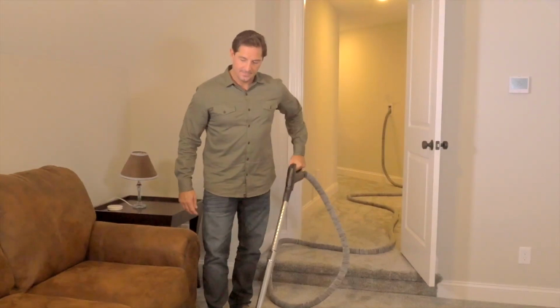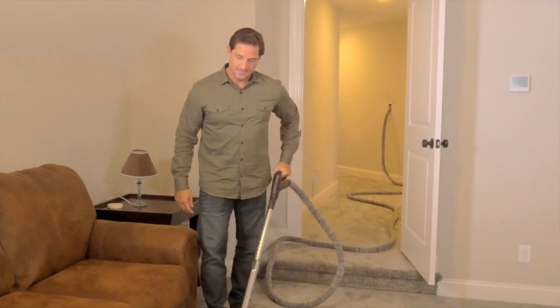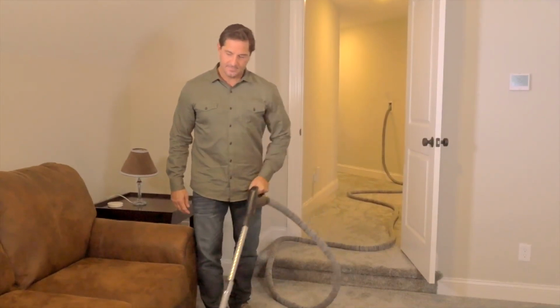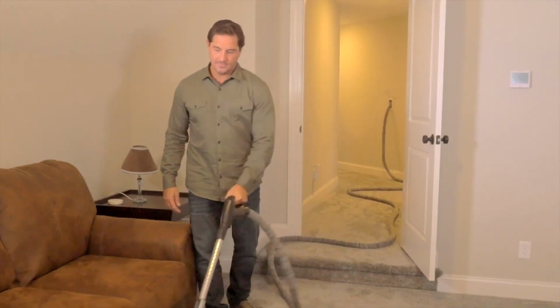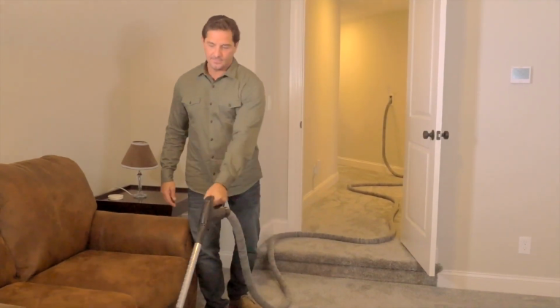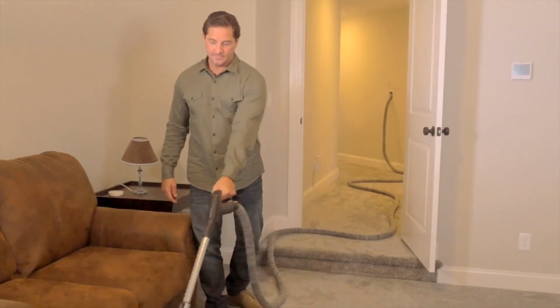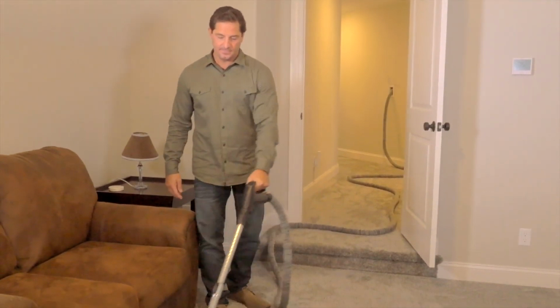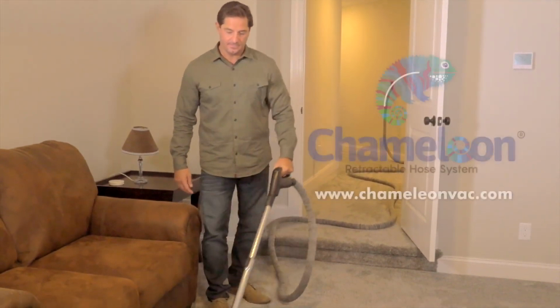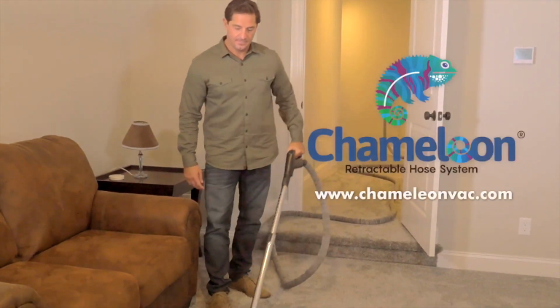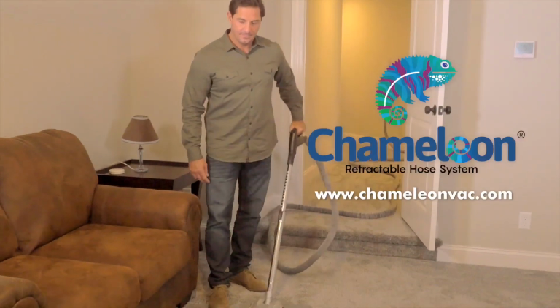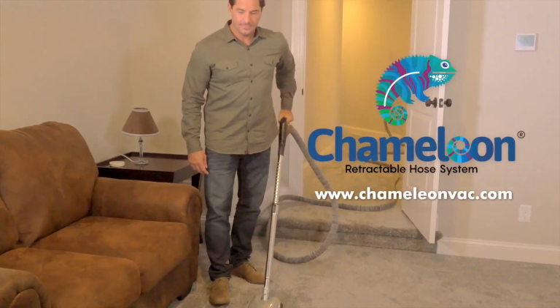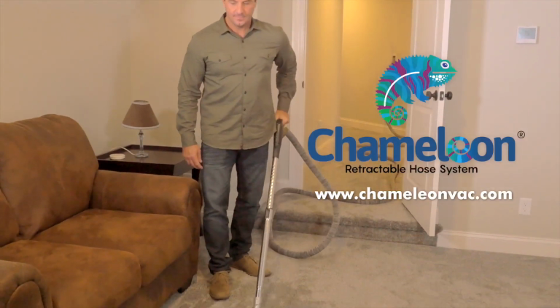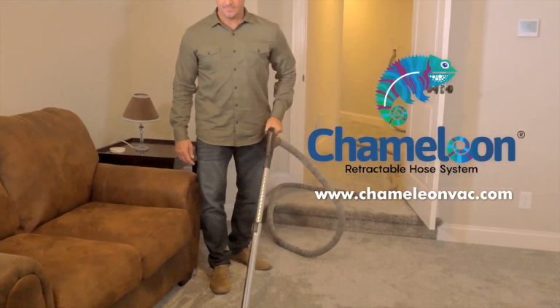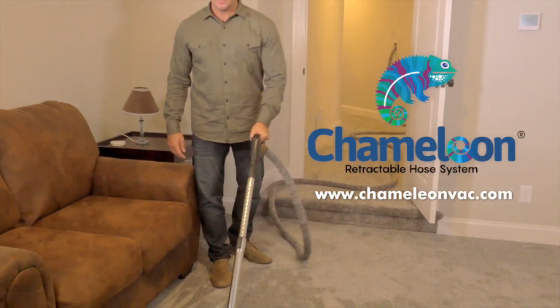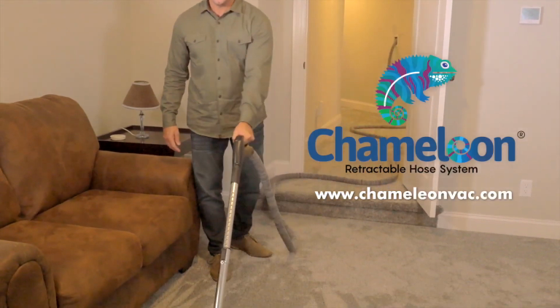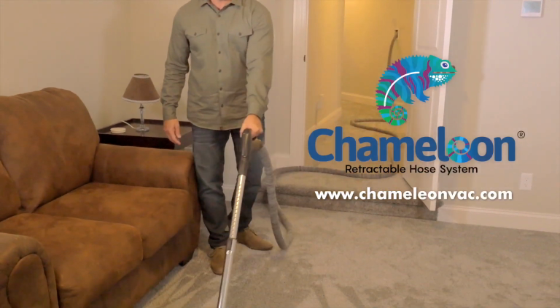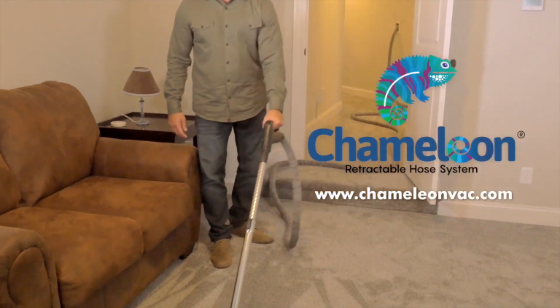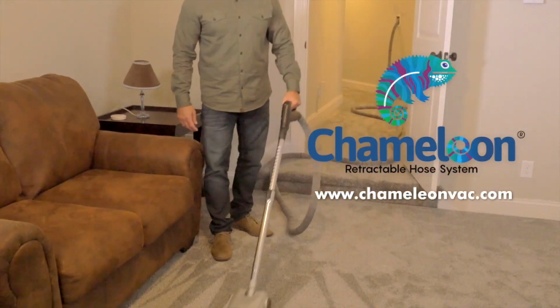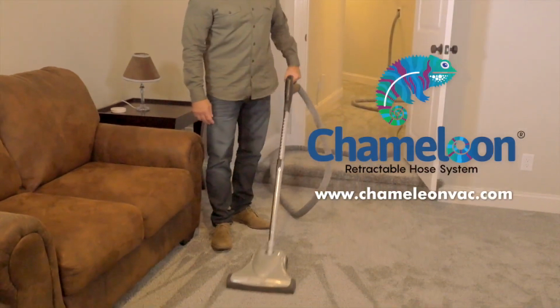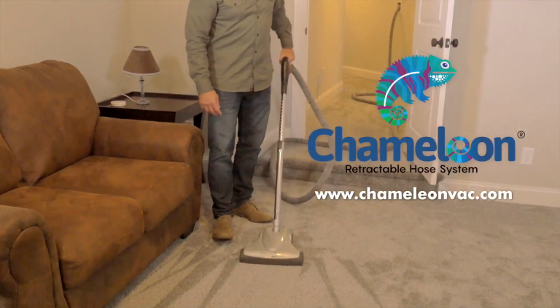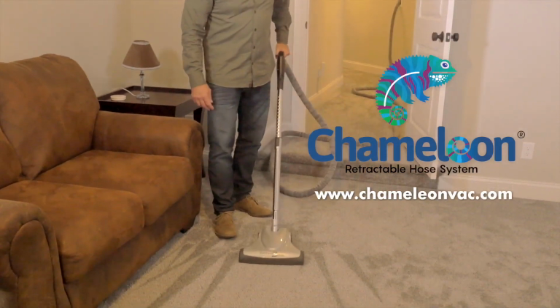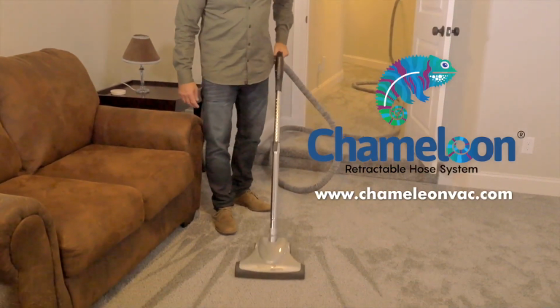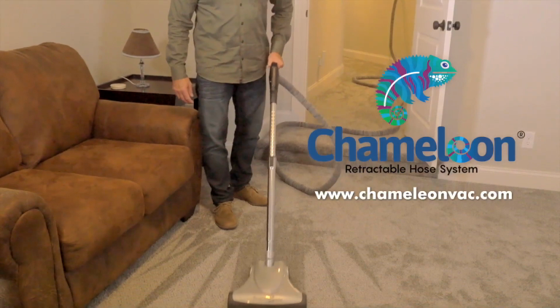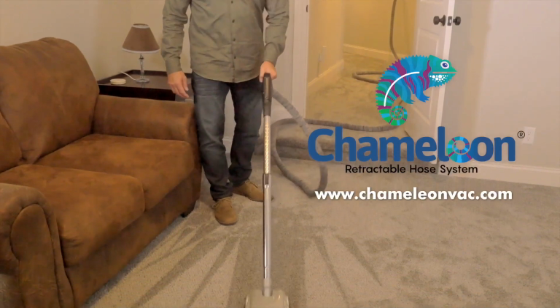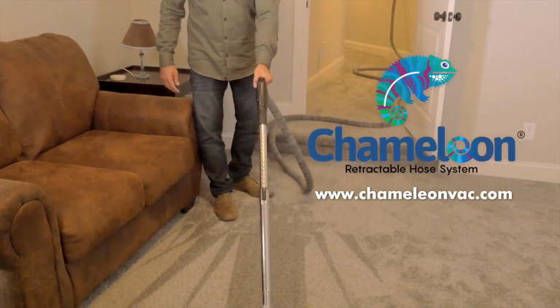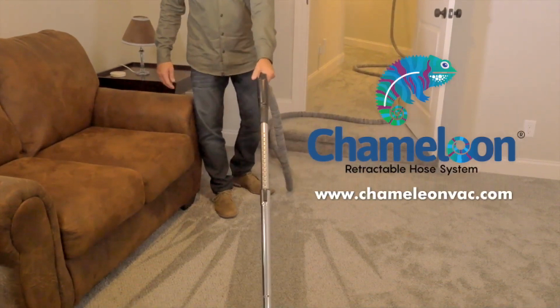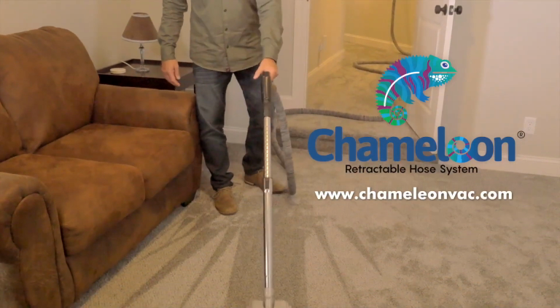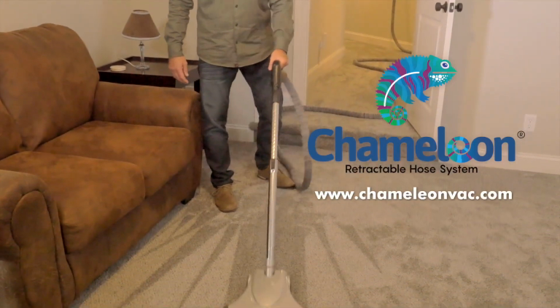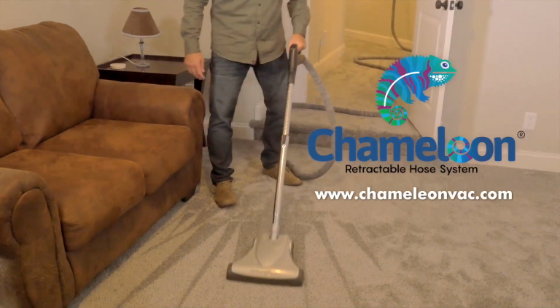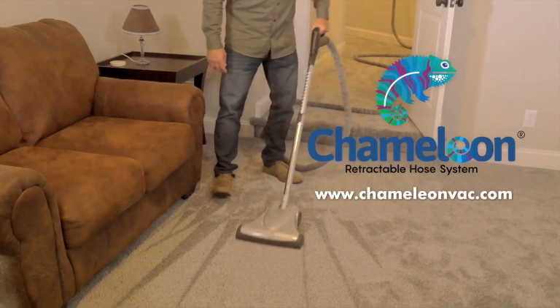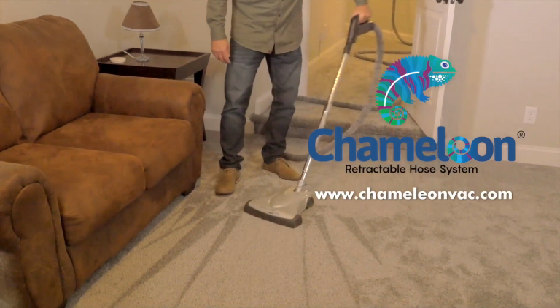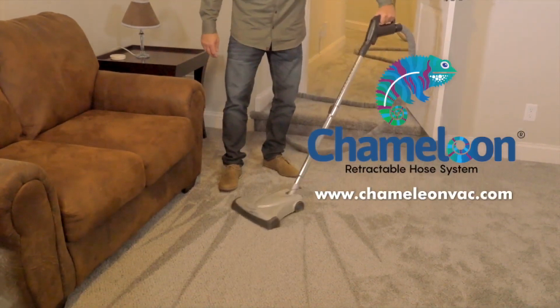So upgrade your central vacuum with the Chameleon Retractable Hose System today.